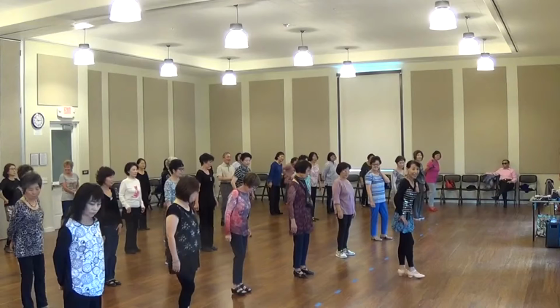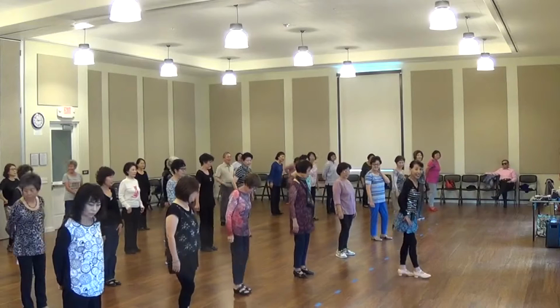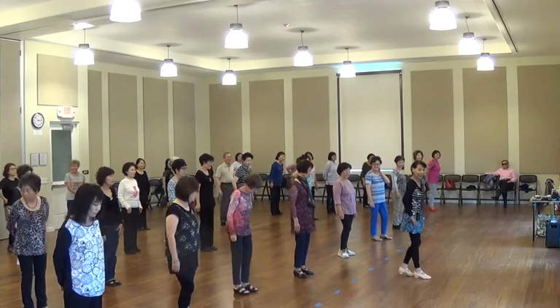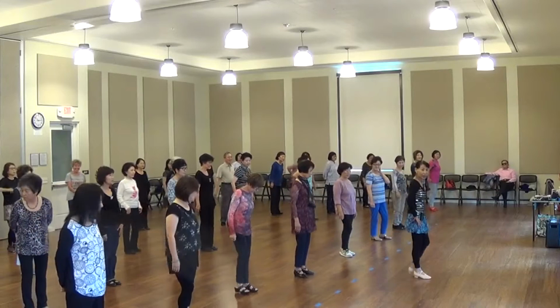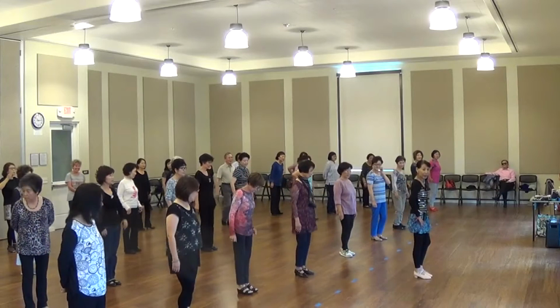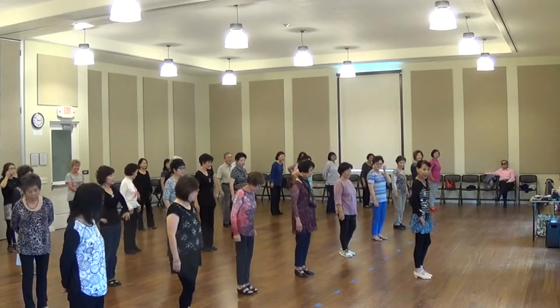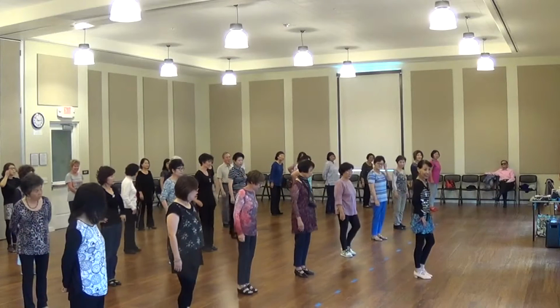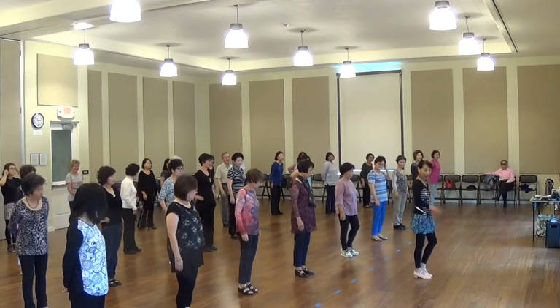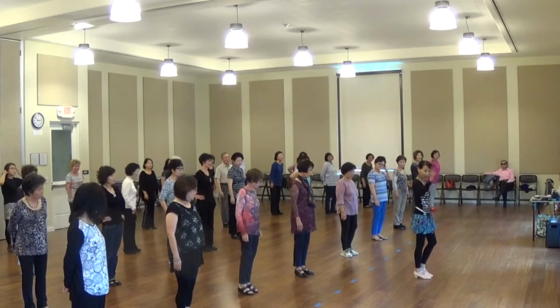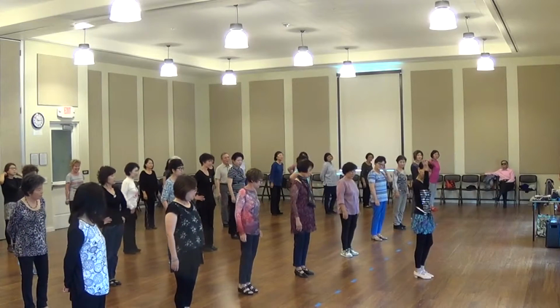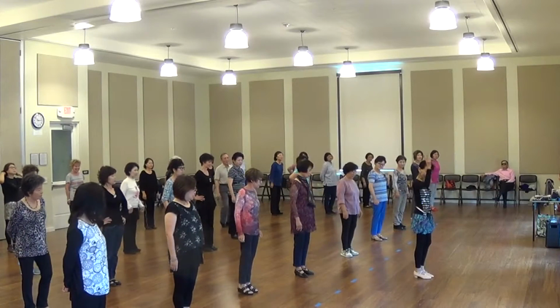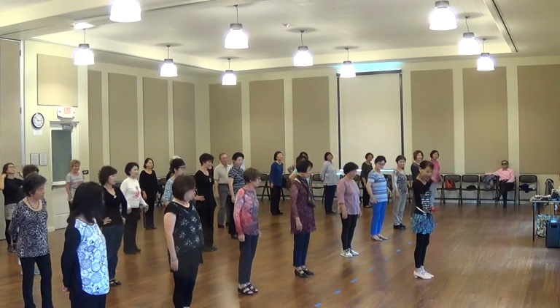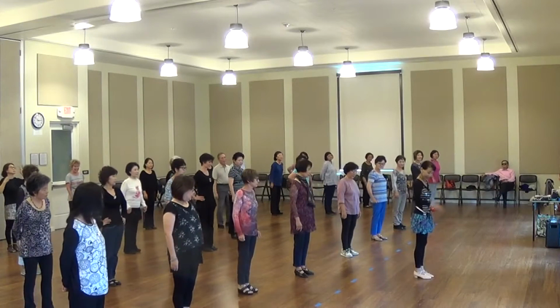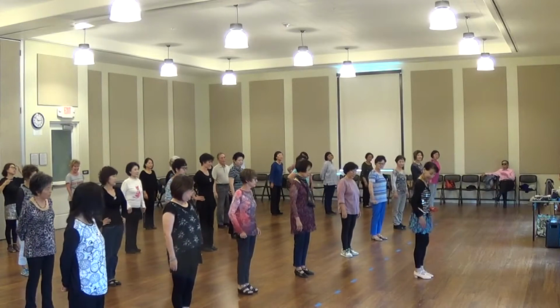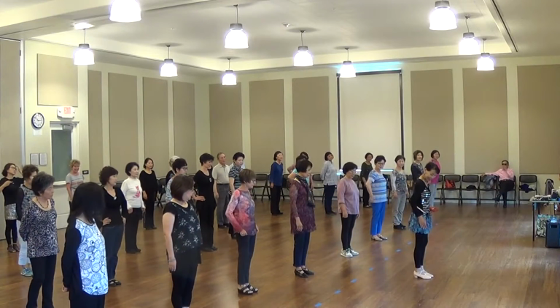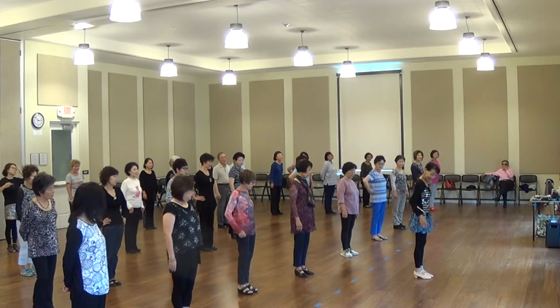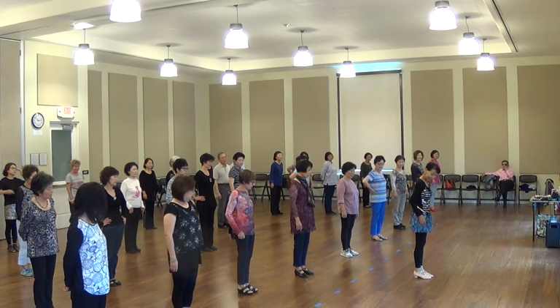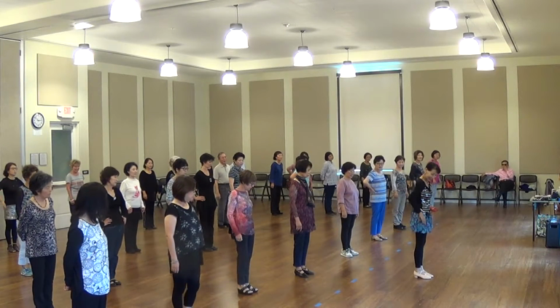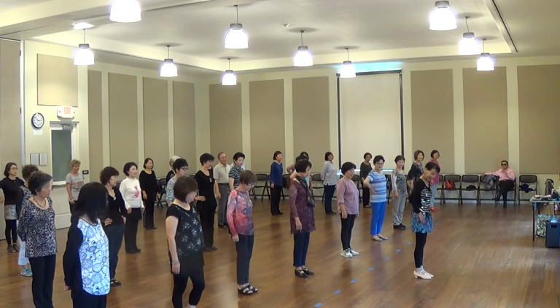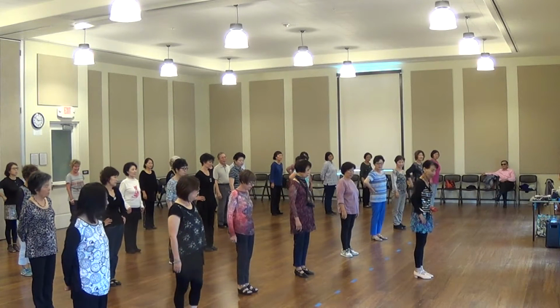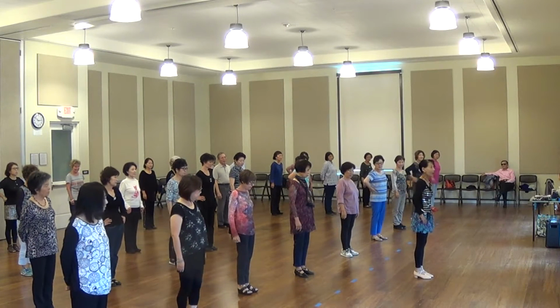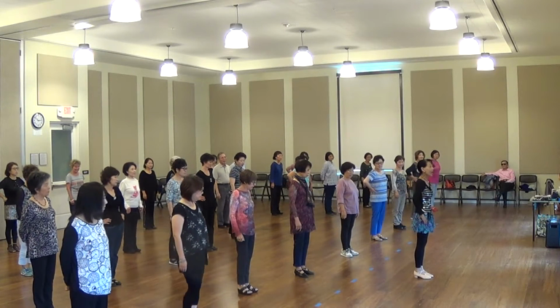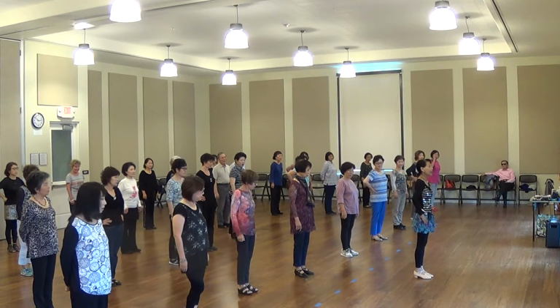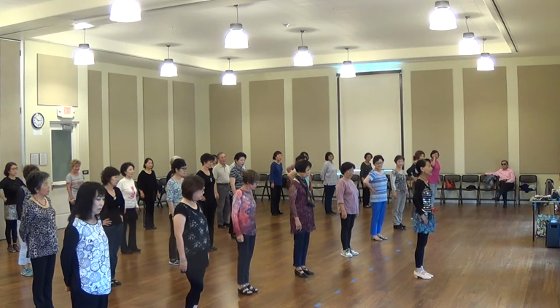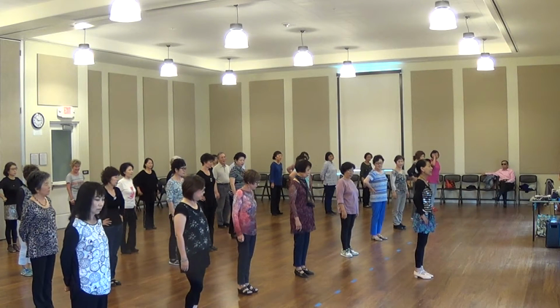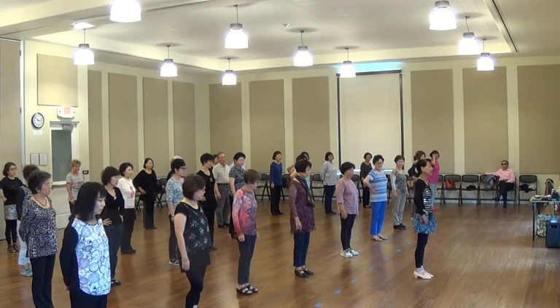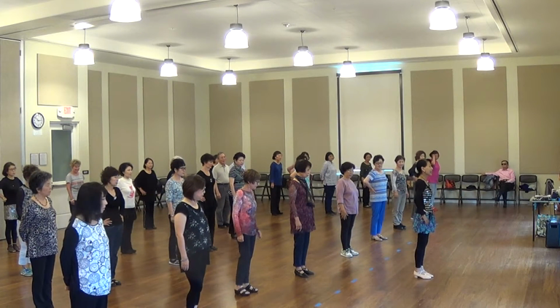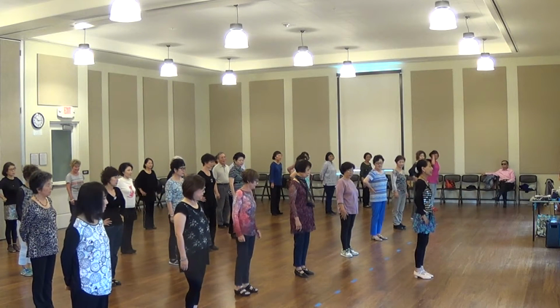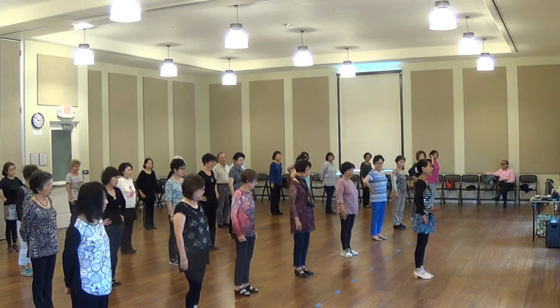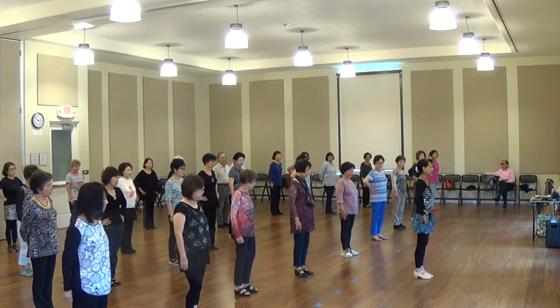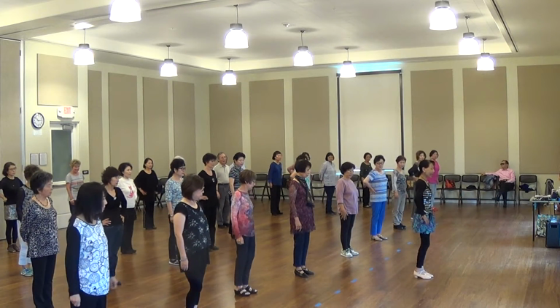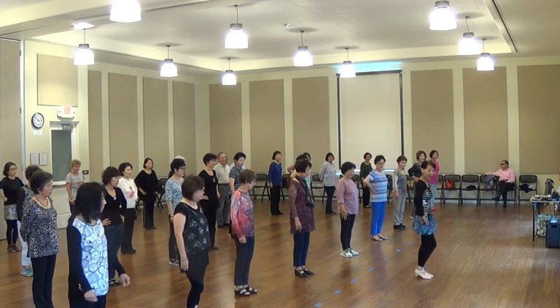Touching cross — touch it three times. Let's start with the right foot. Five, six, seven, eight.